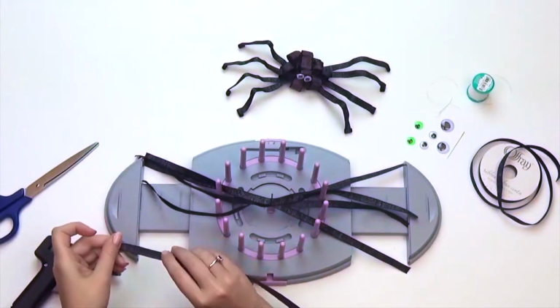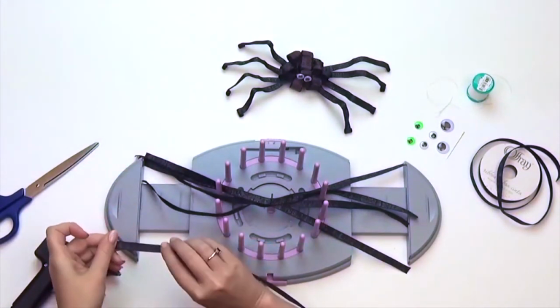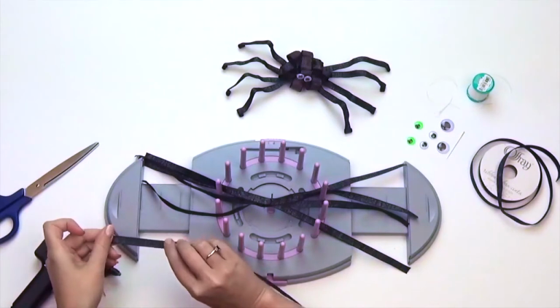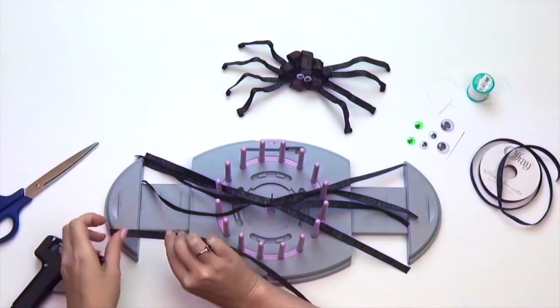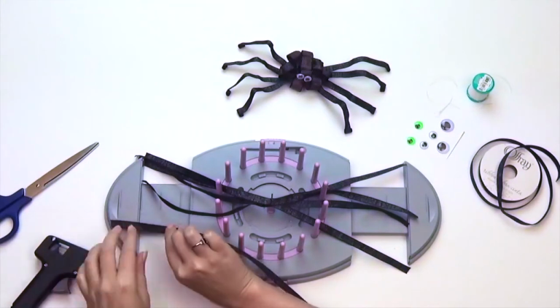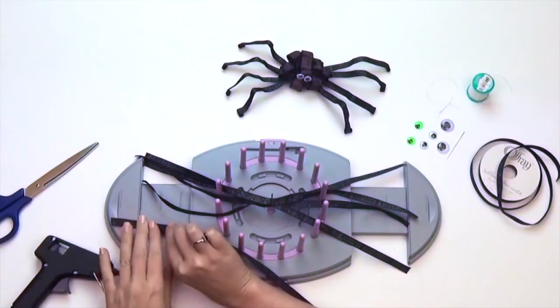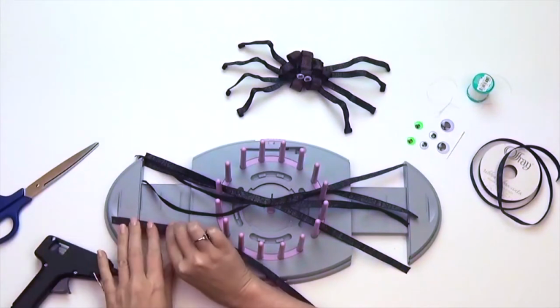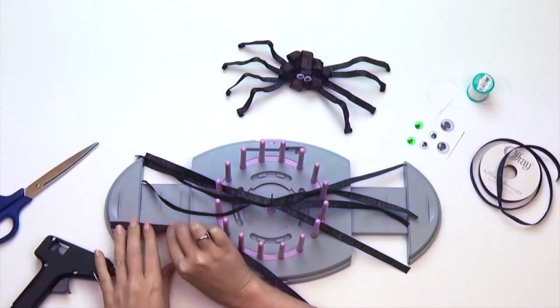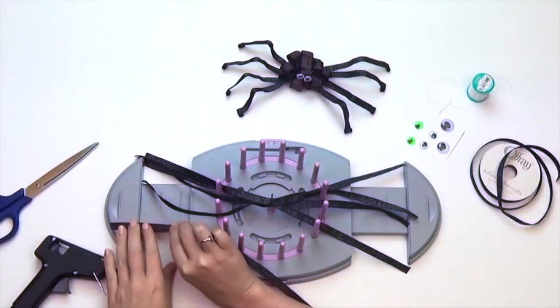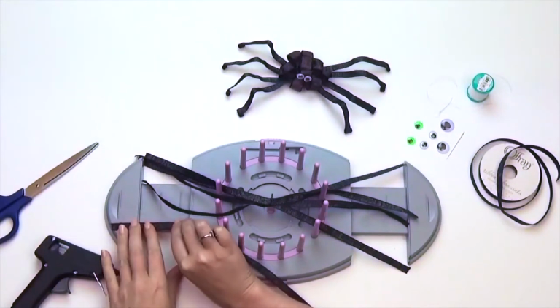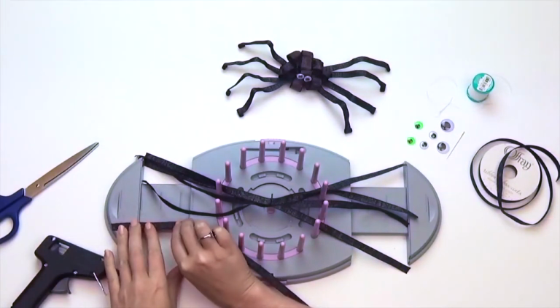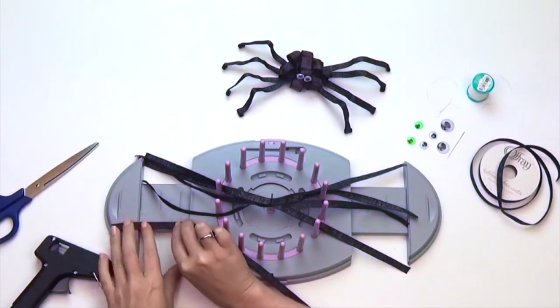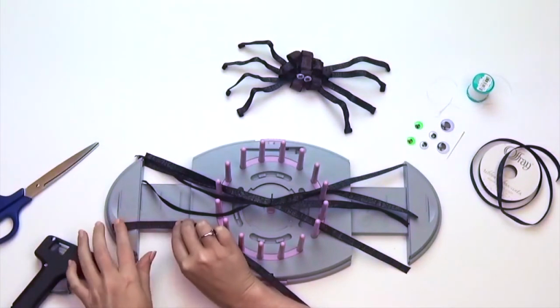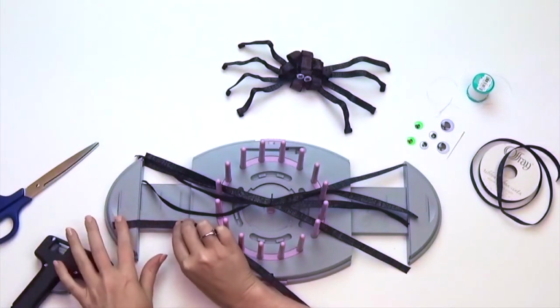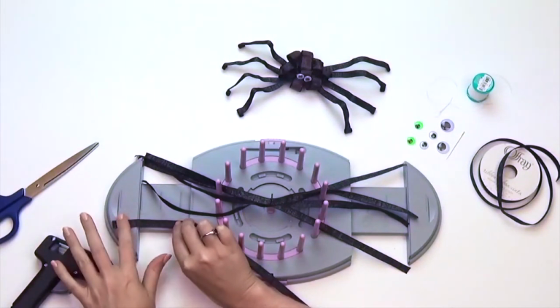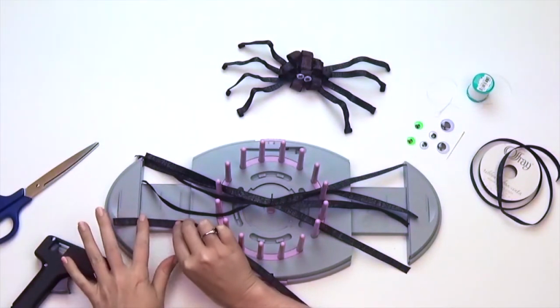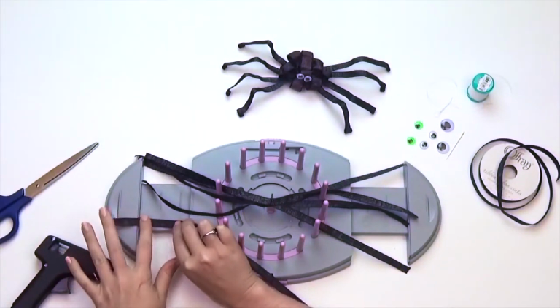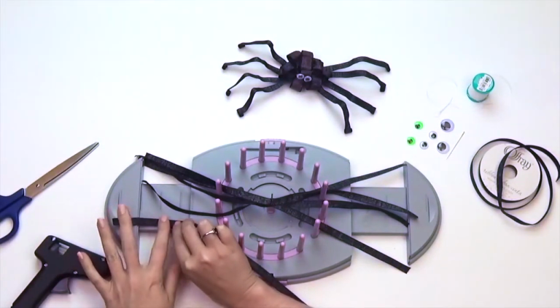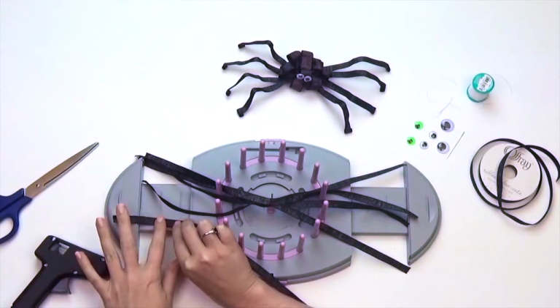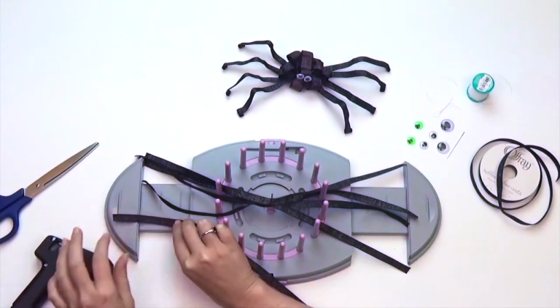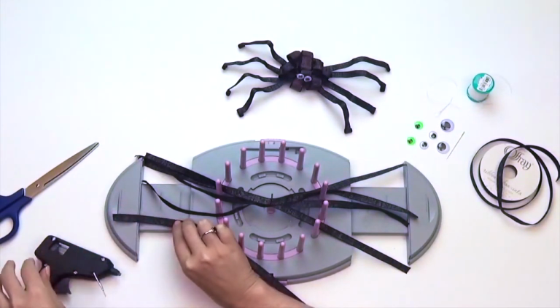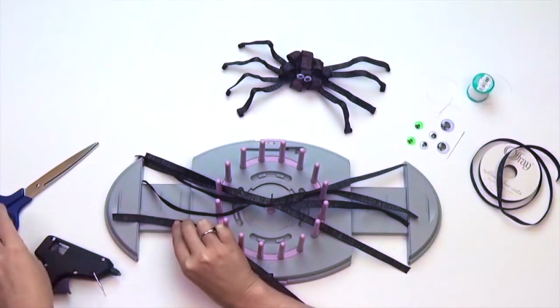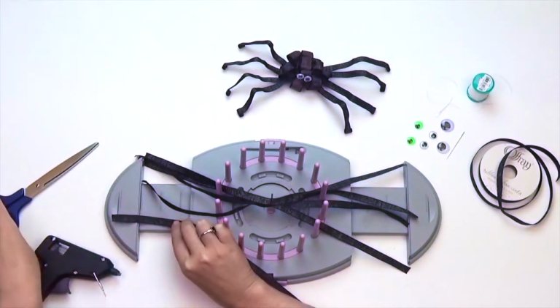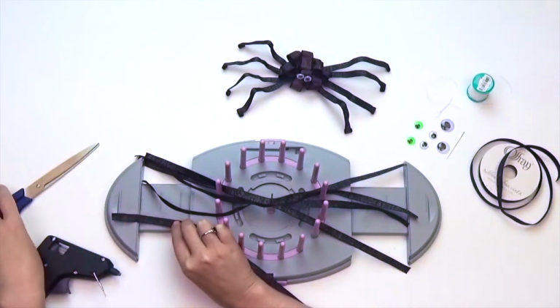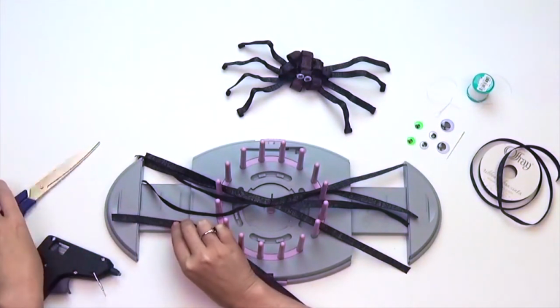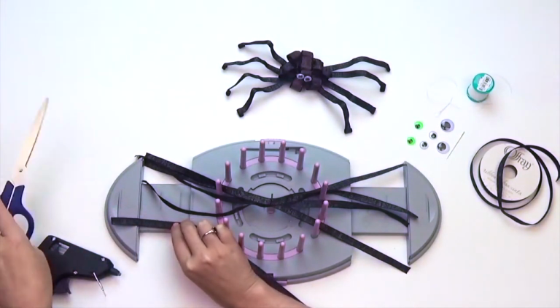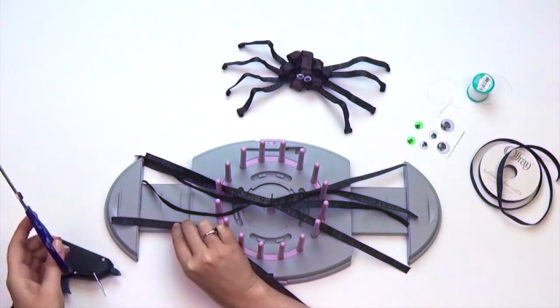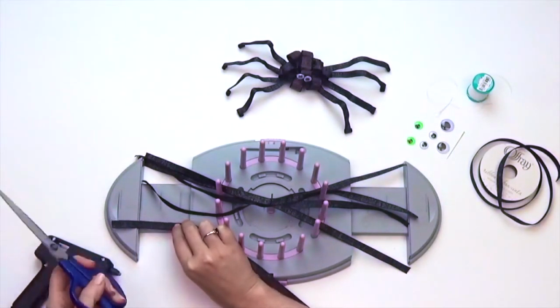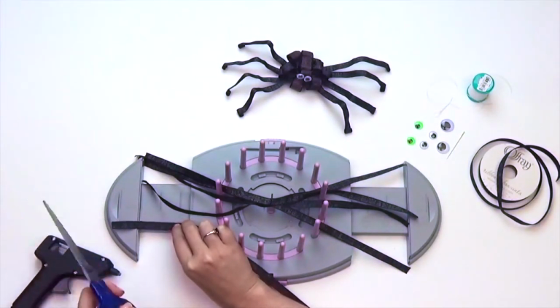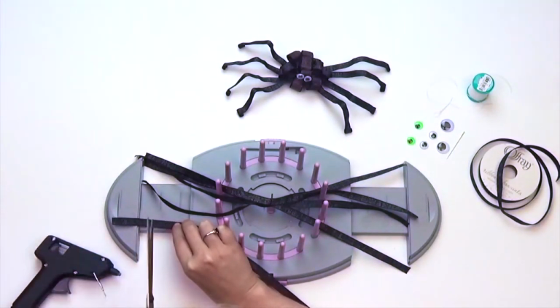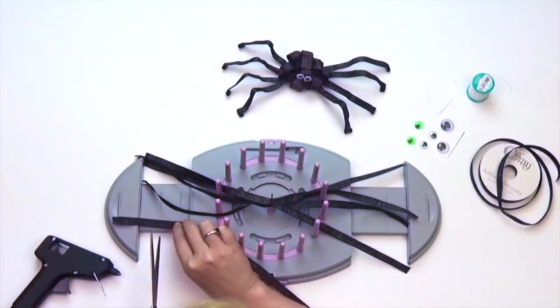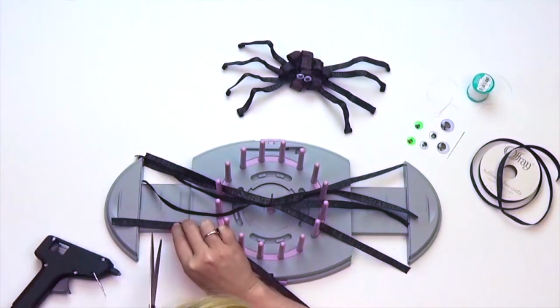Next, cut 15 strips of ribbon, each ribbon measuring approximately 3 inches.